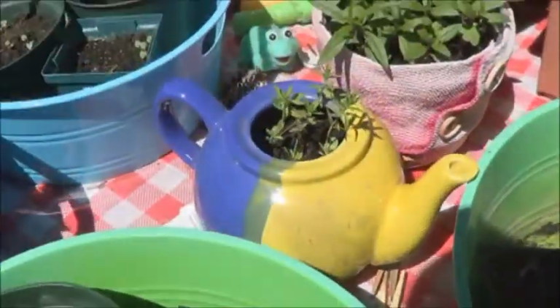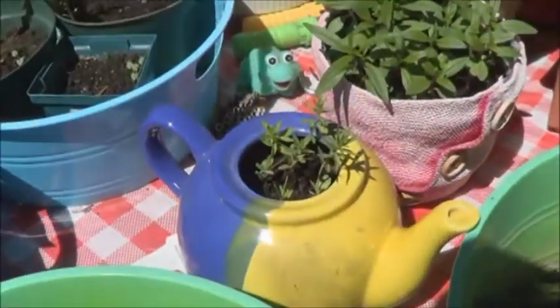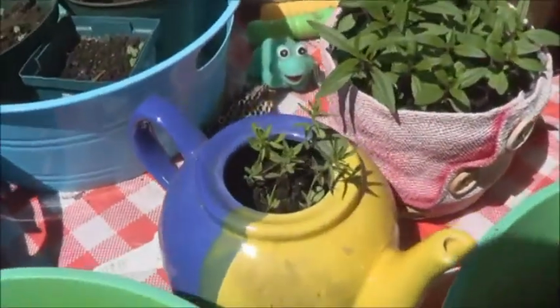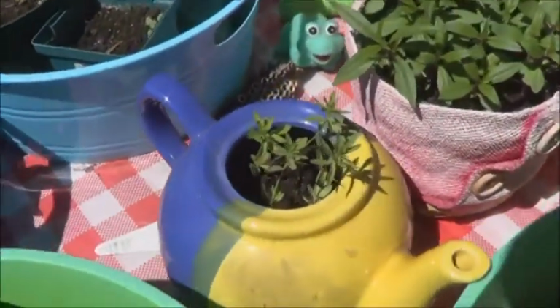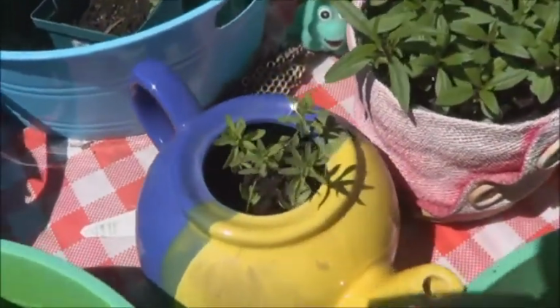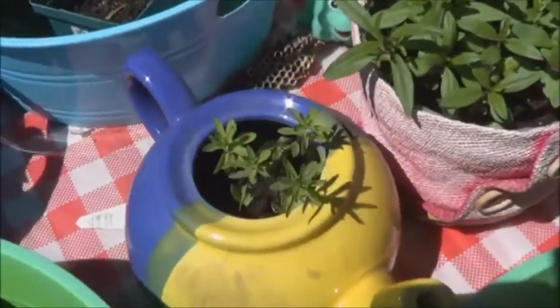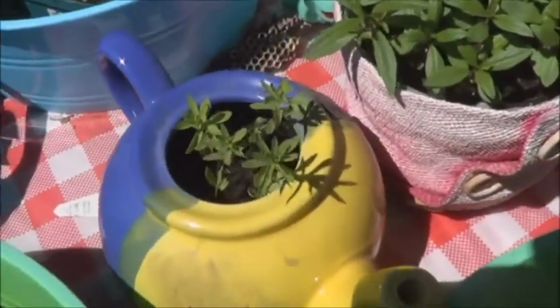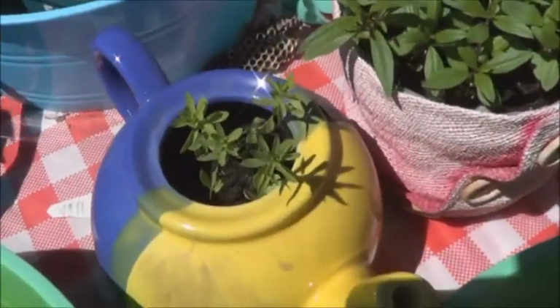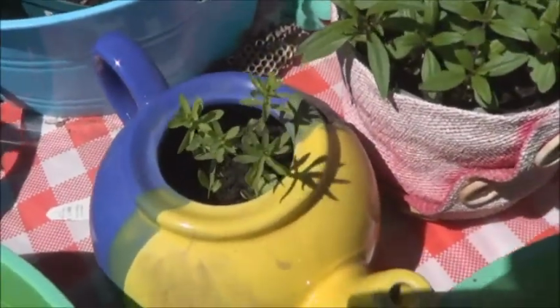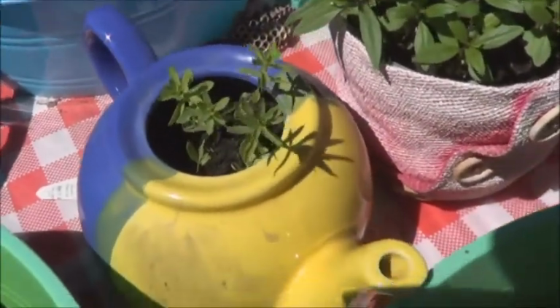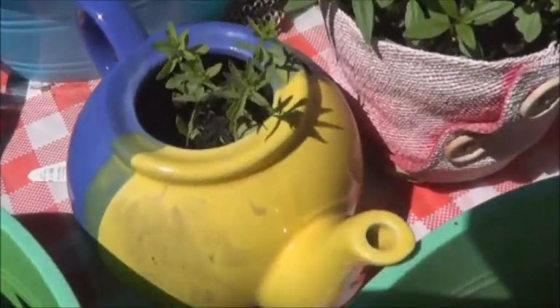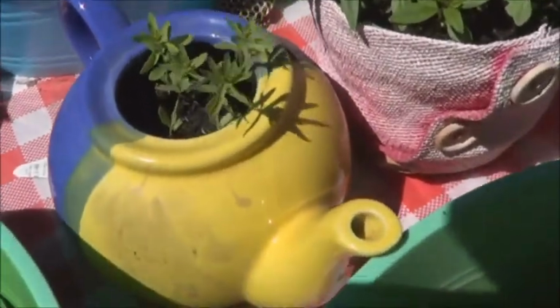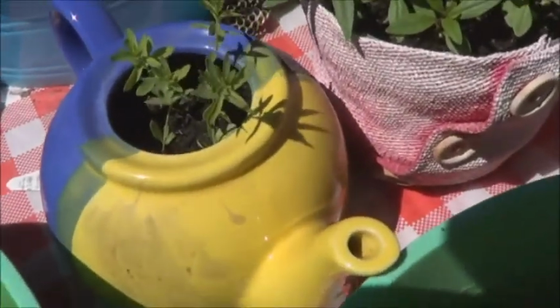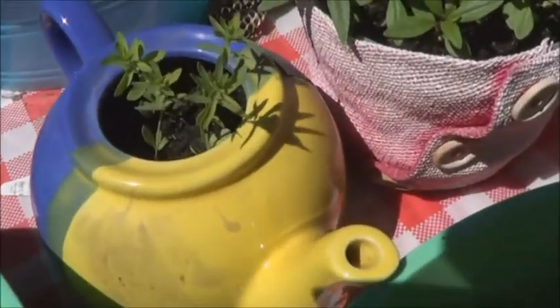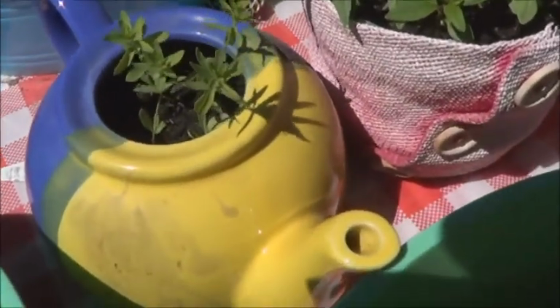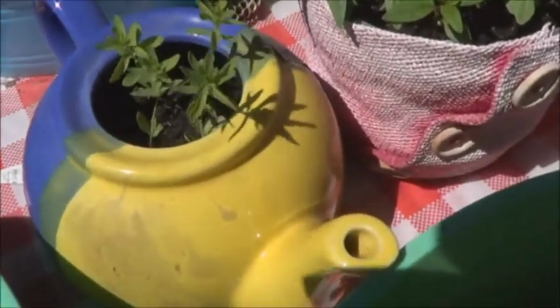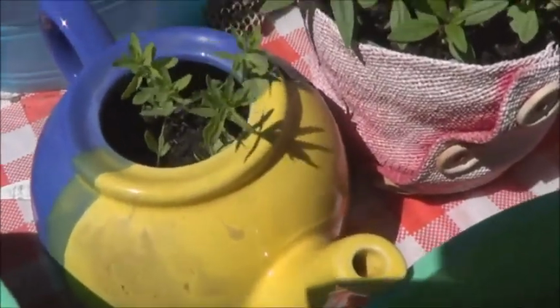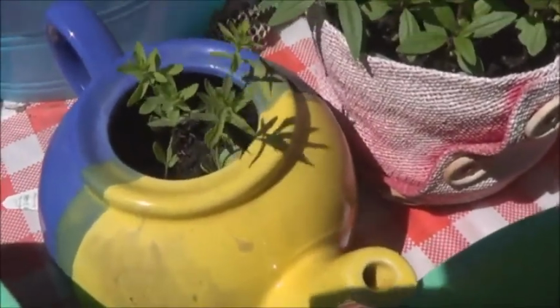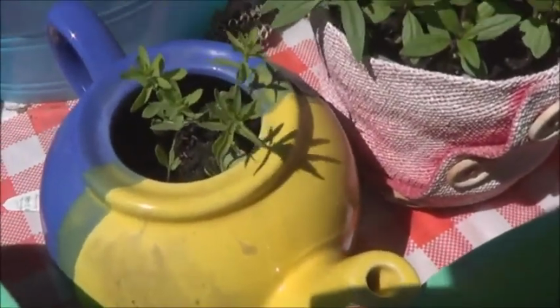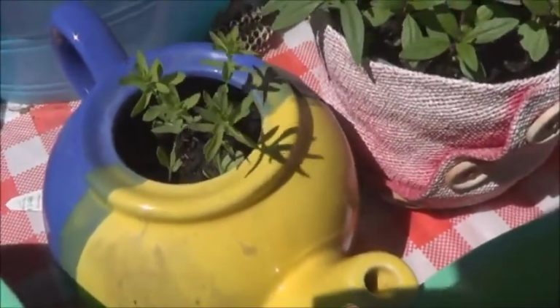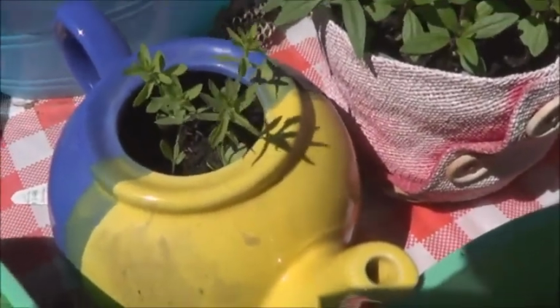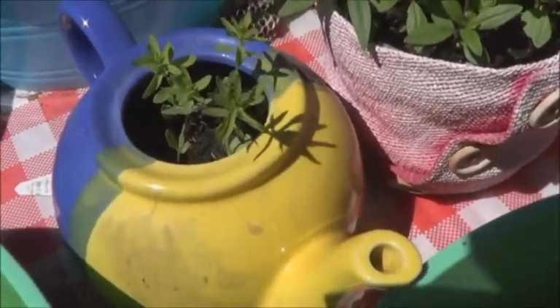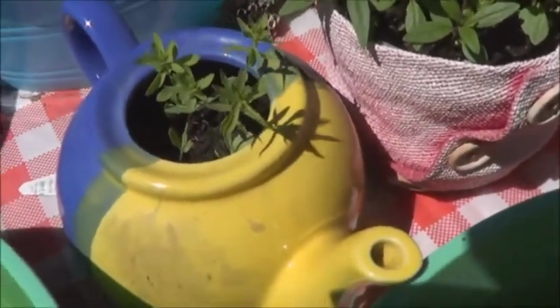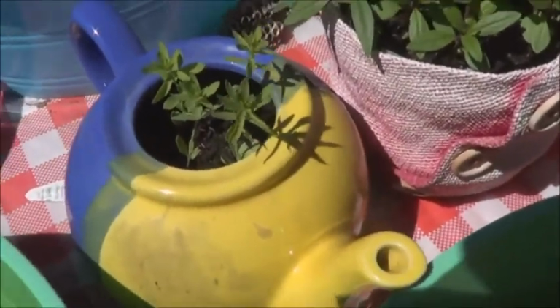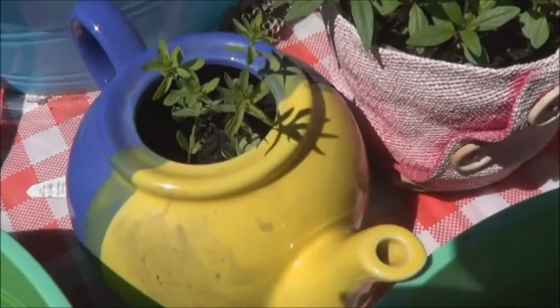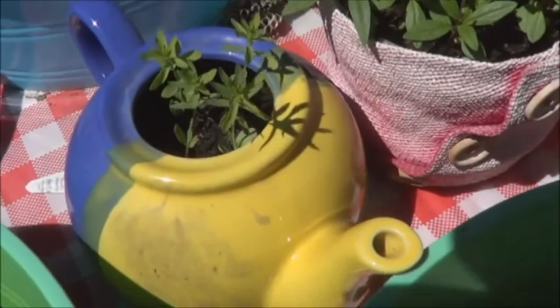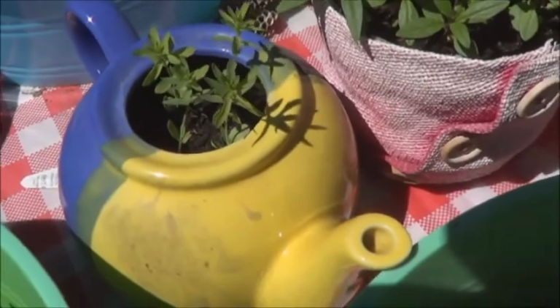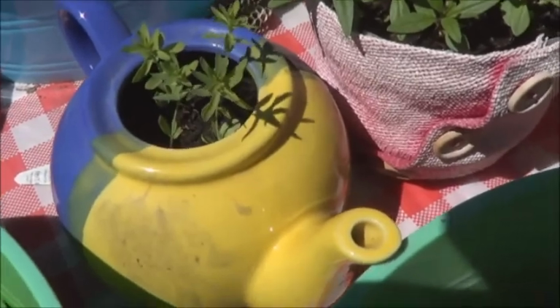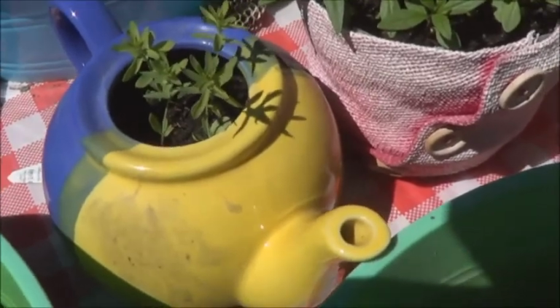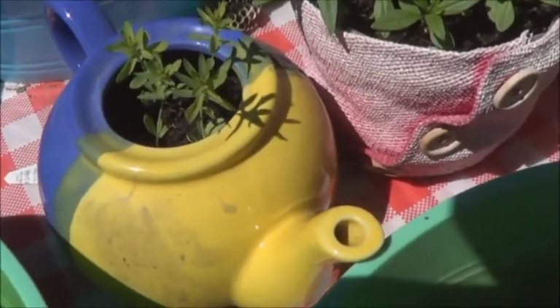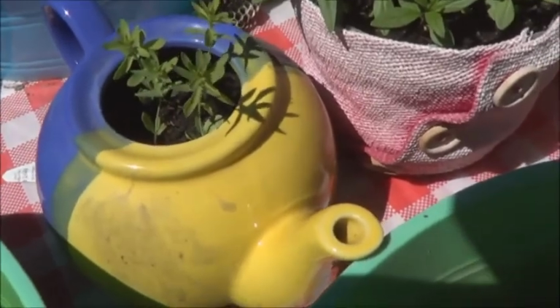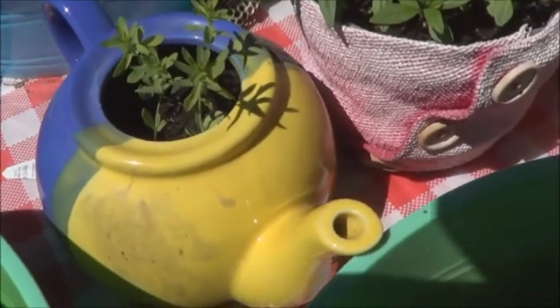In my little teapot I've got some flax coming up. It's going to be so cute.